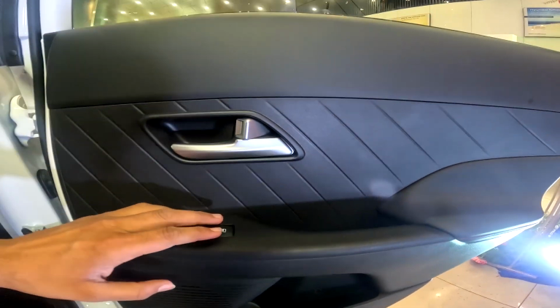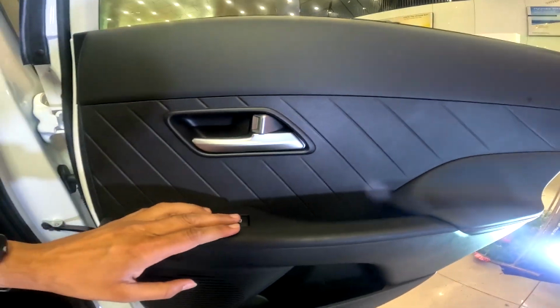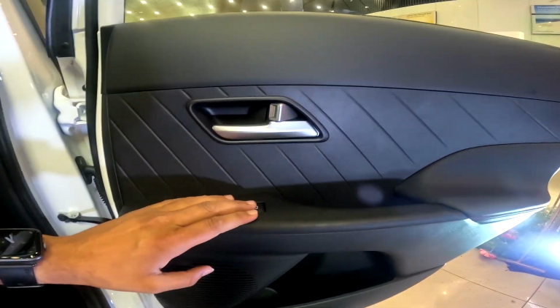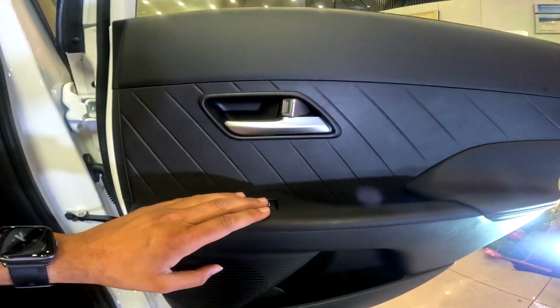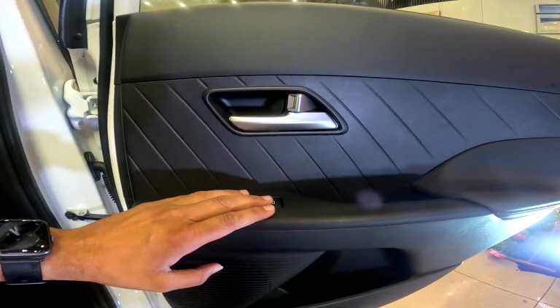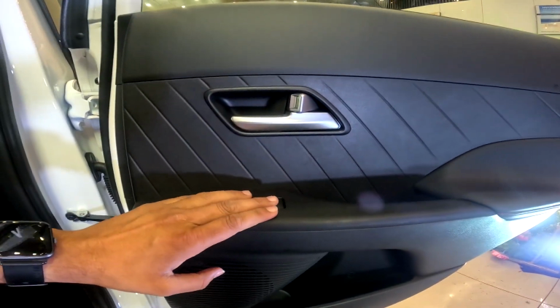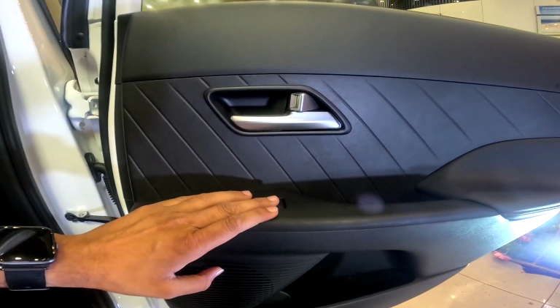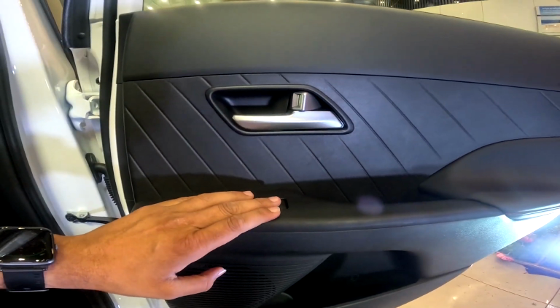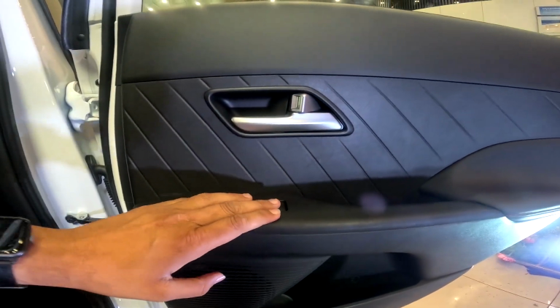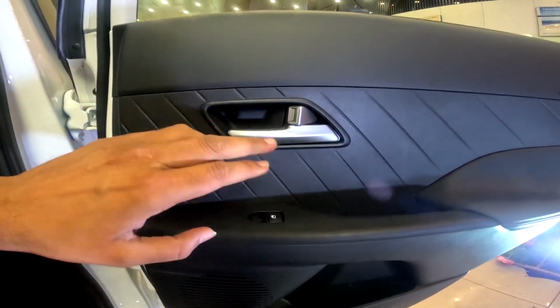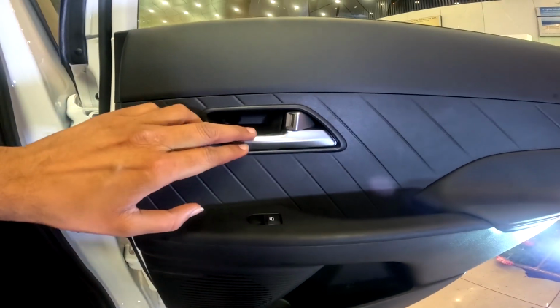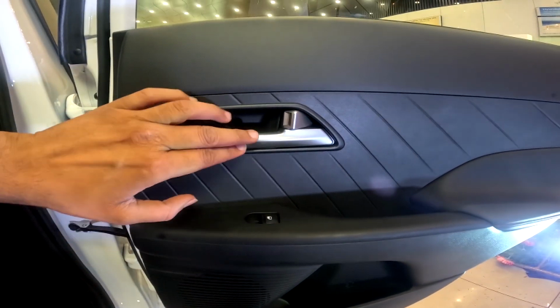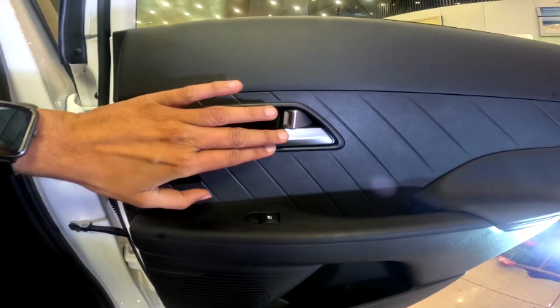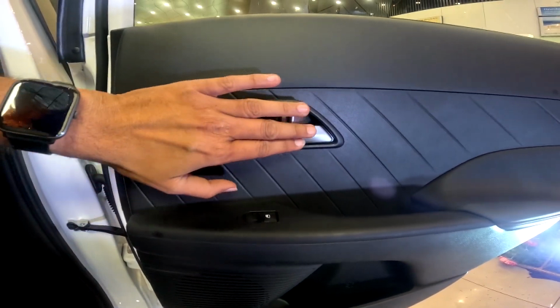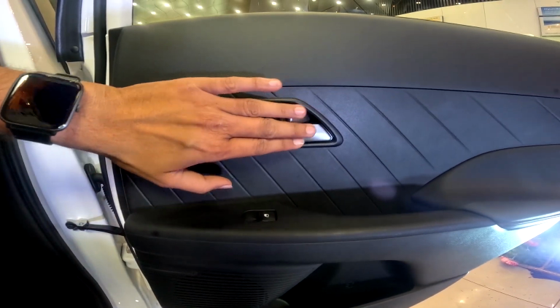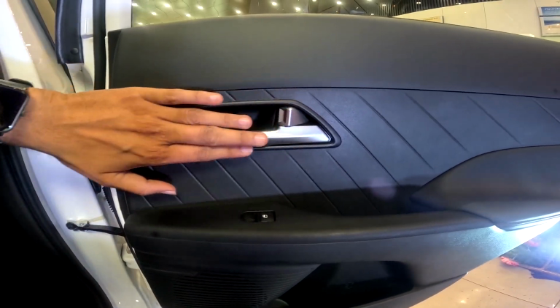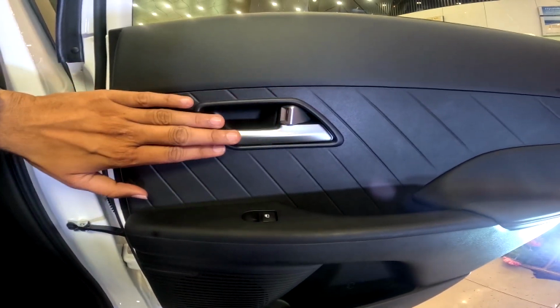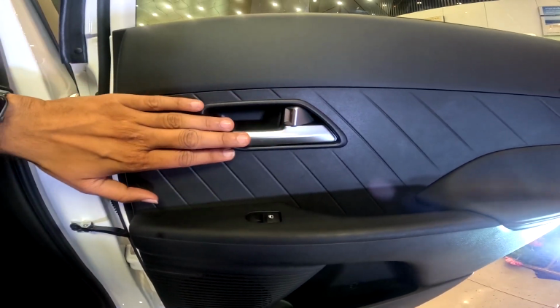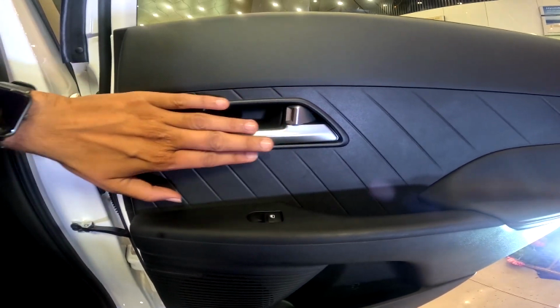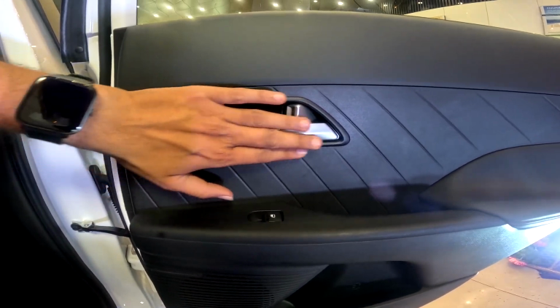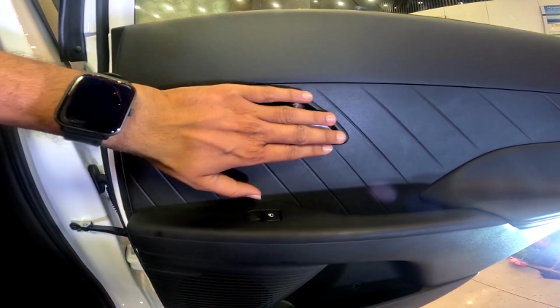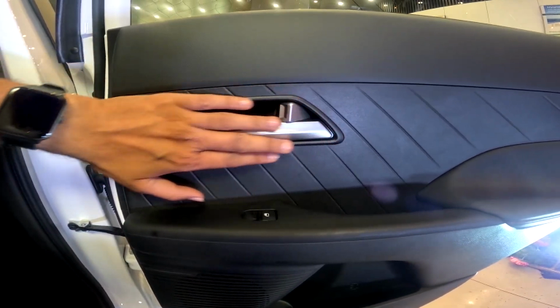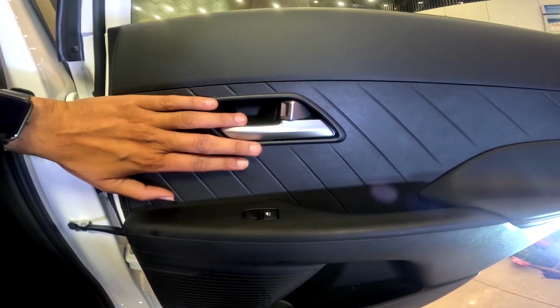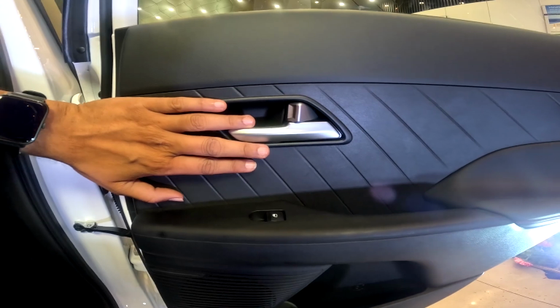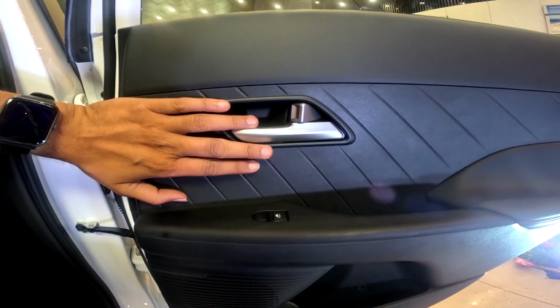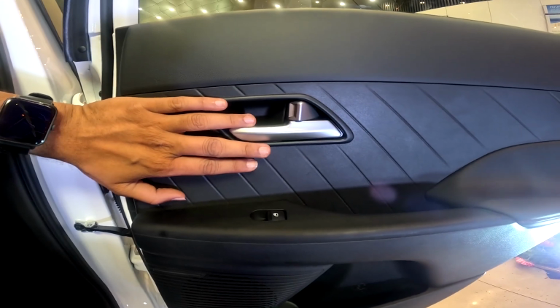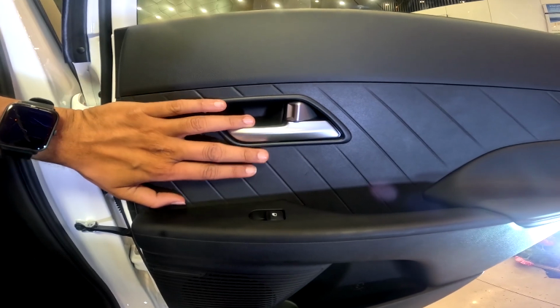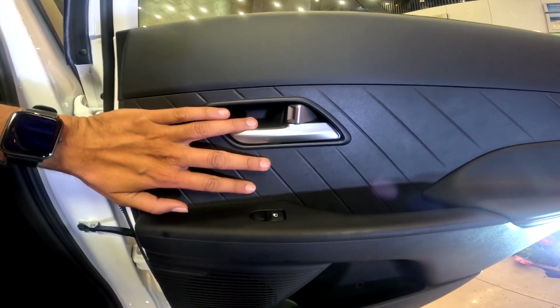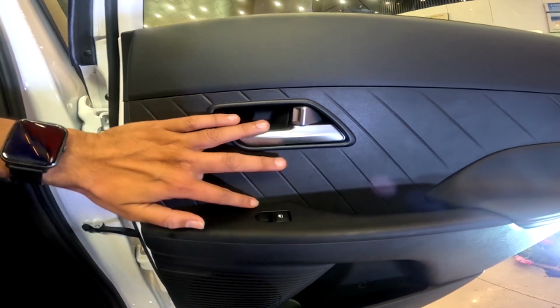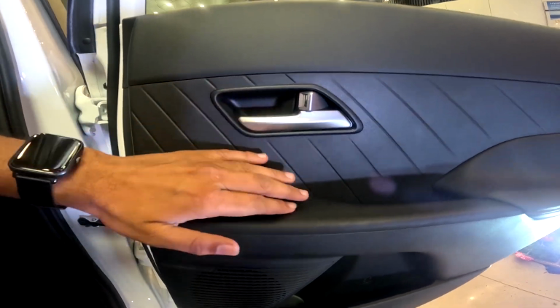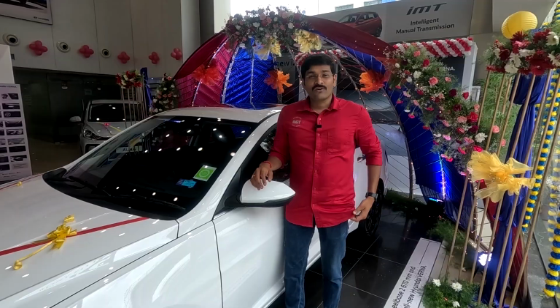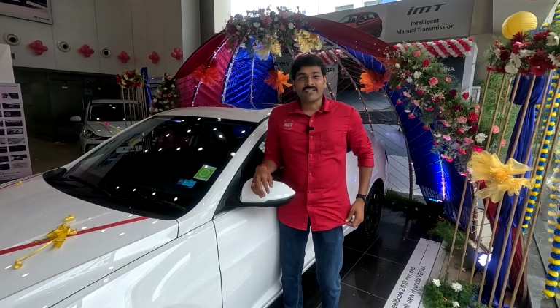The rear seat features are complete. Rear seat USB charging is definitely available underneath the rear seat area.